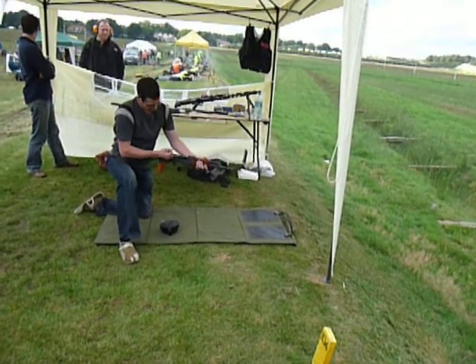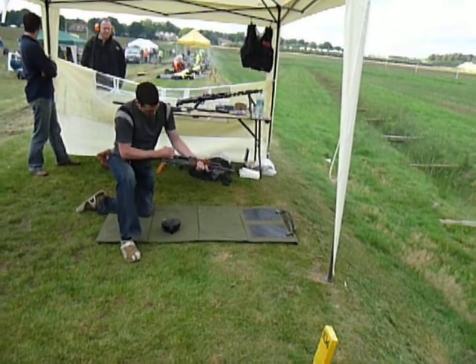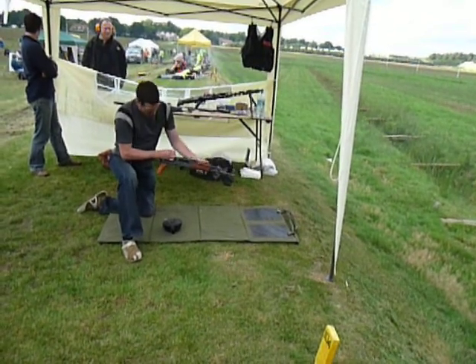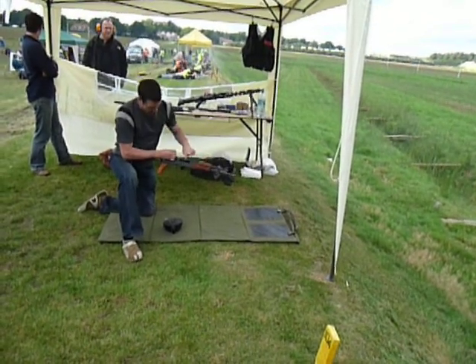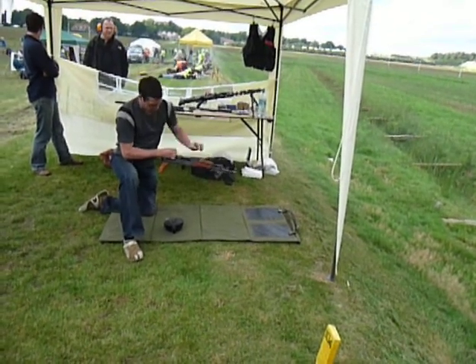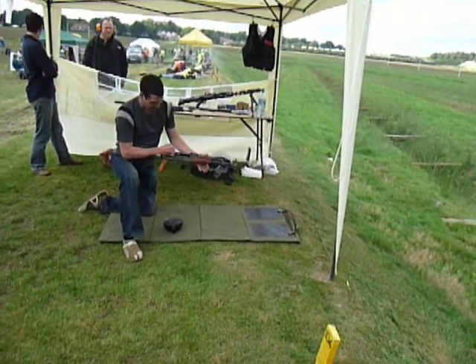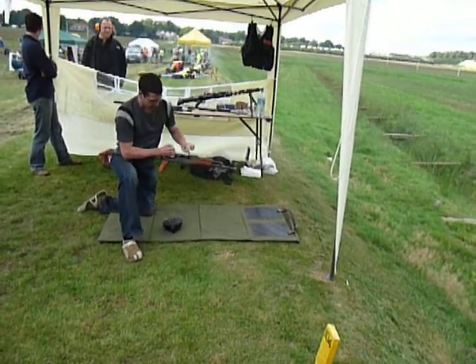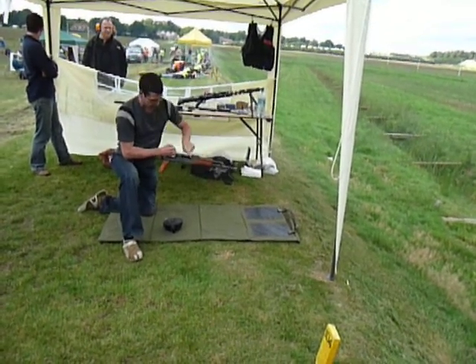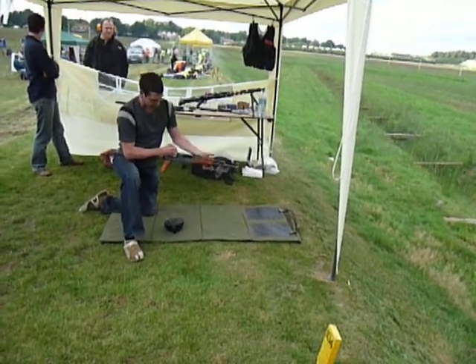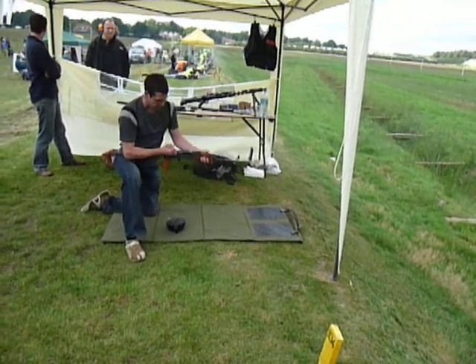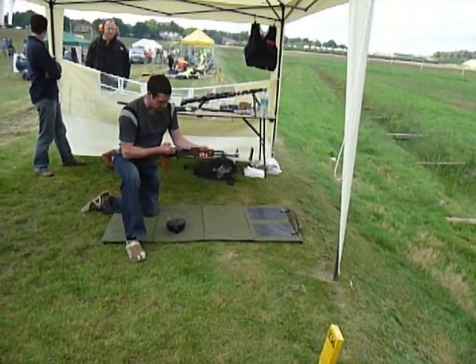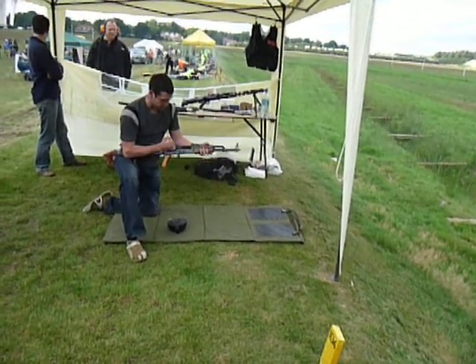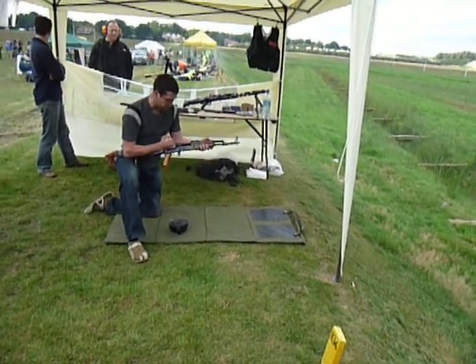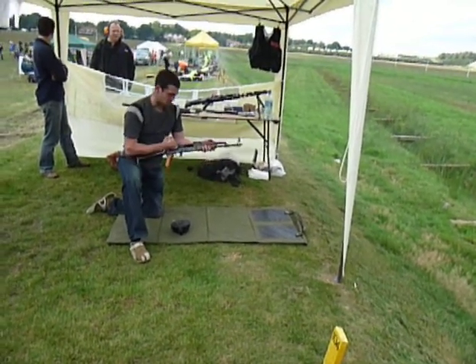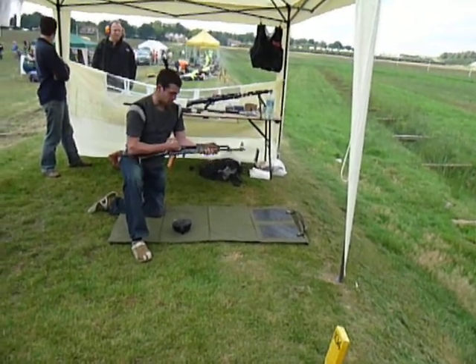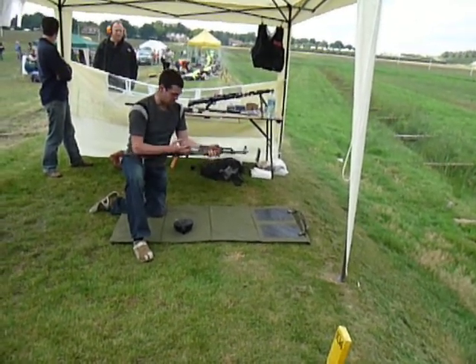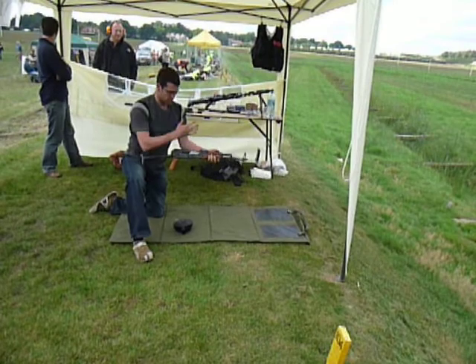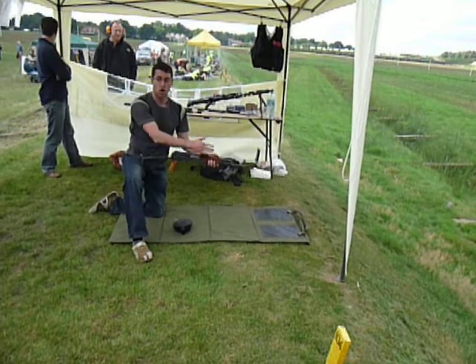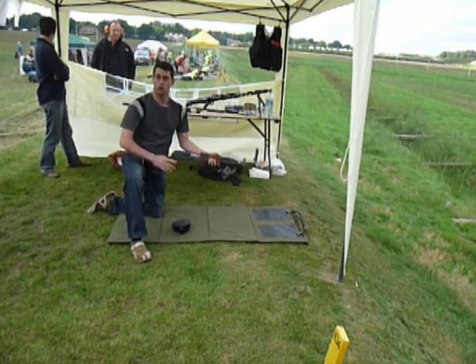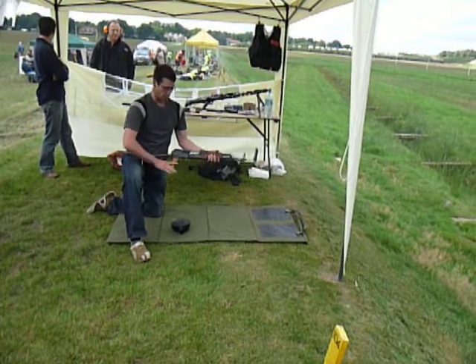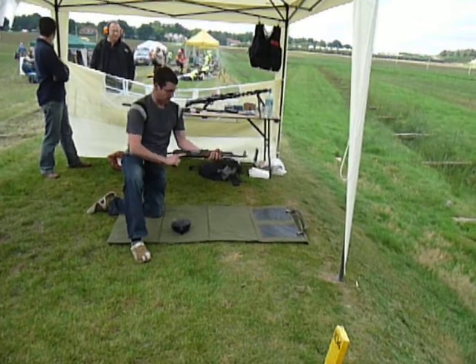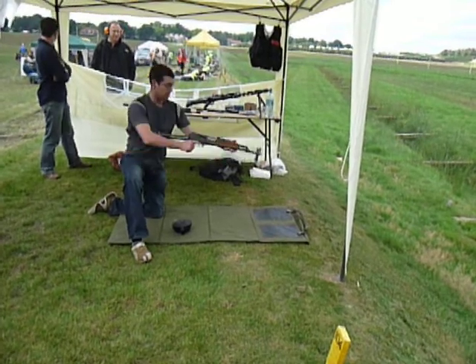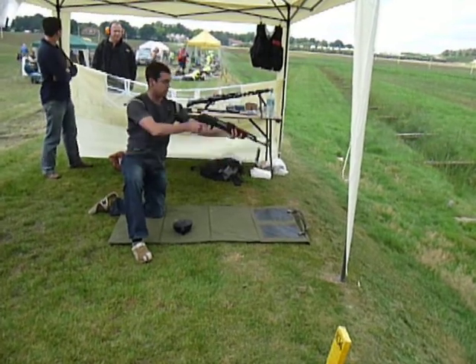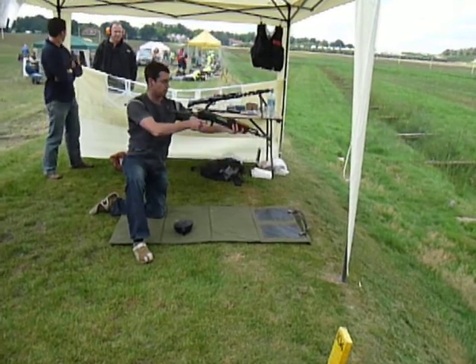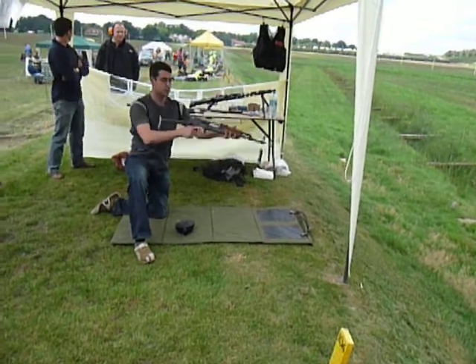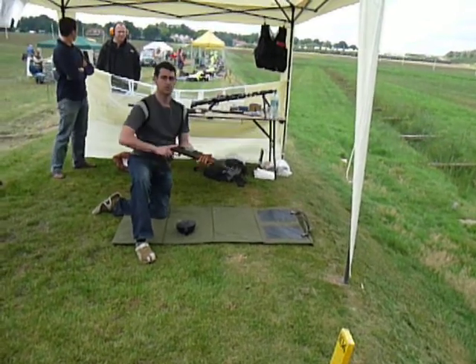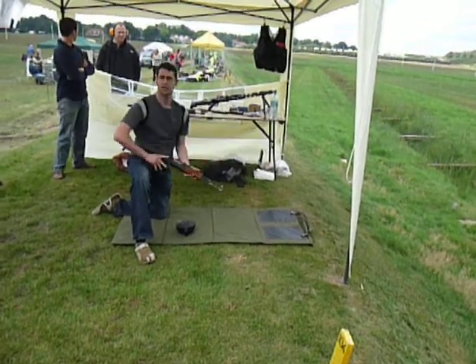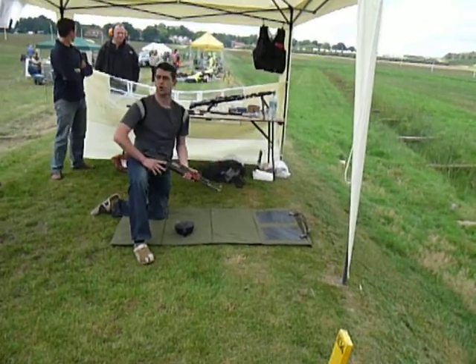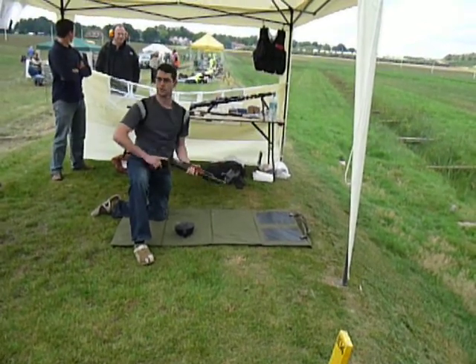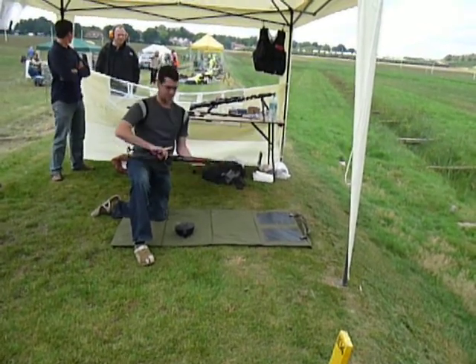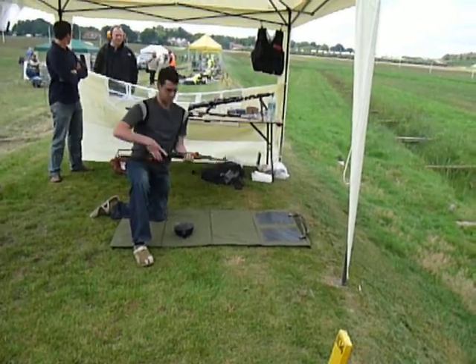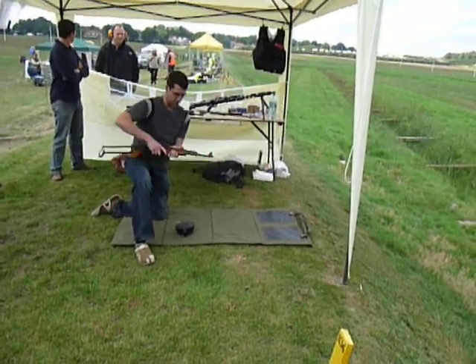Pull the bolt back — there's no rounds in the chamber, there's none wedged in there. You can hold the bolt back, let the bolt forward, decock it — the weapon's now safe.